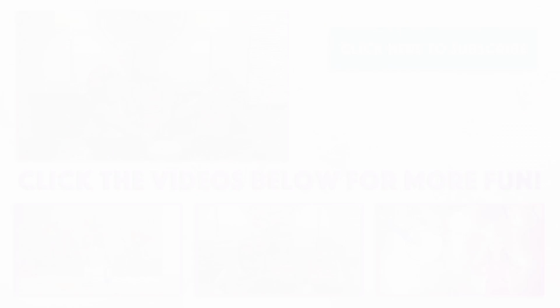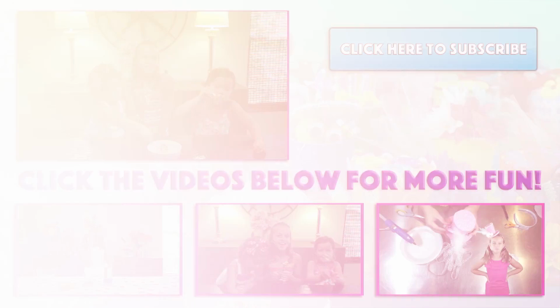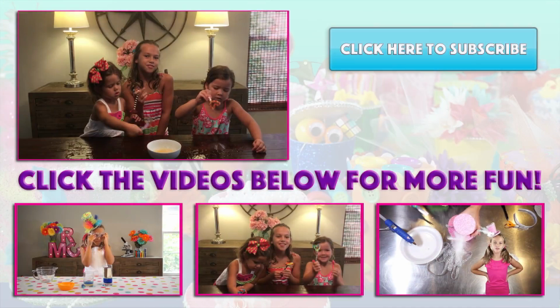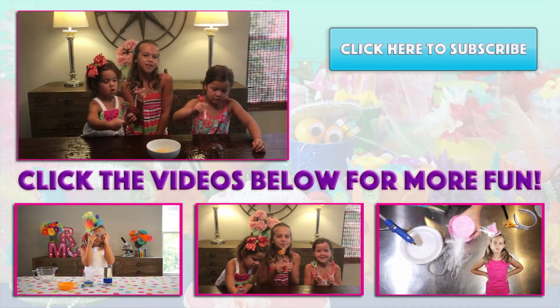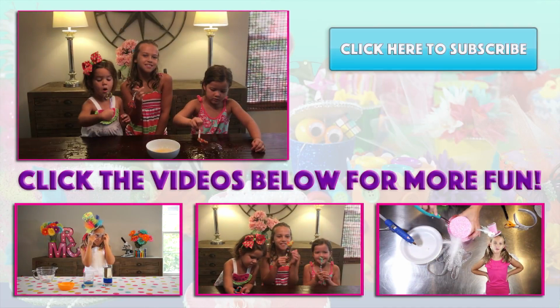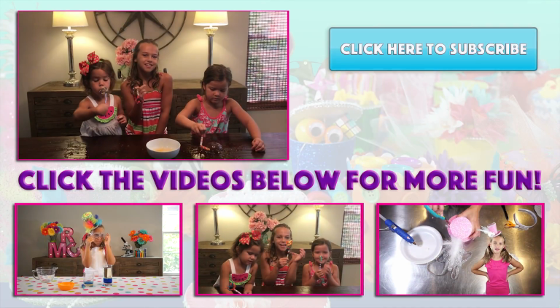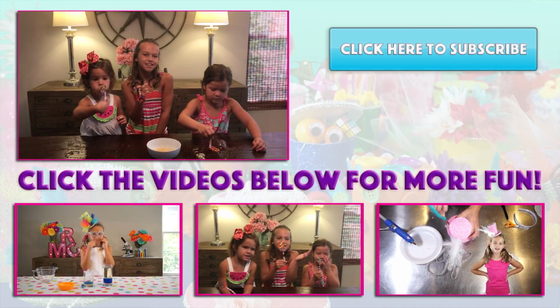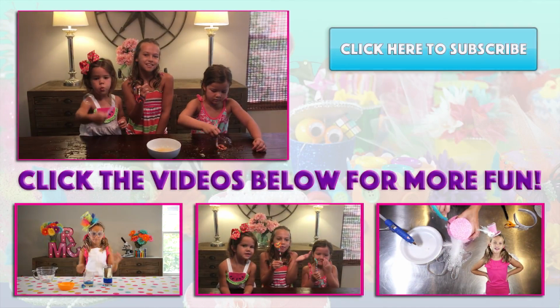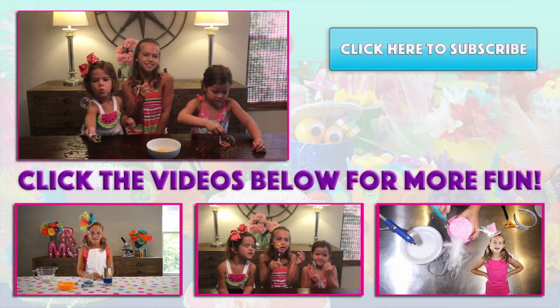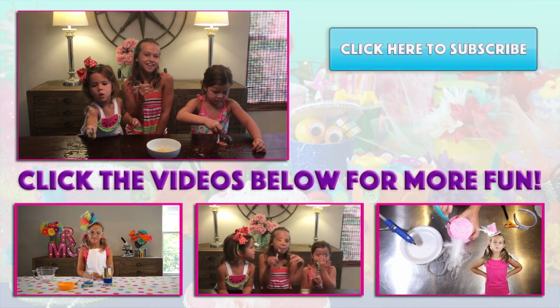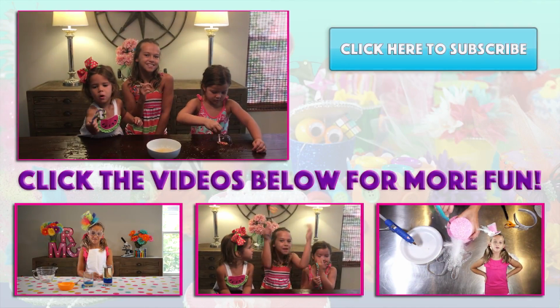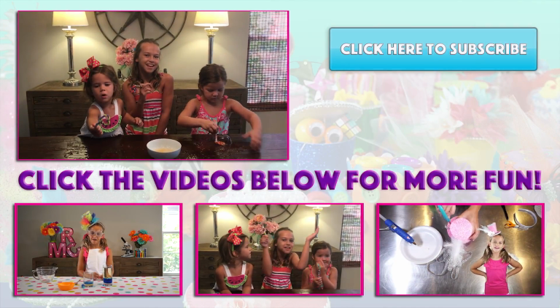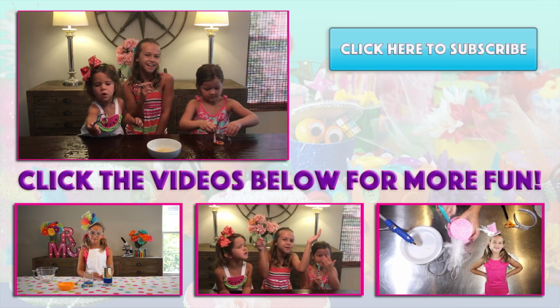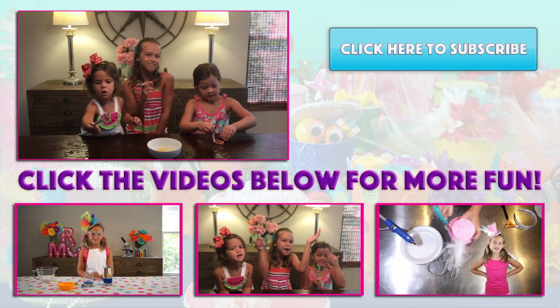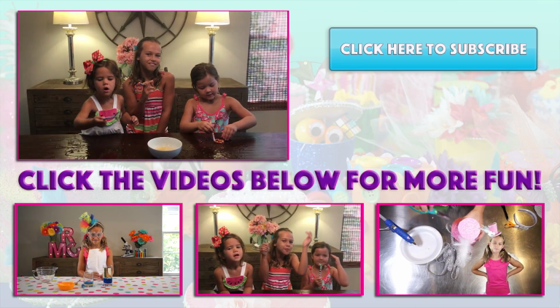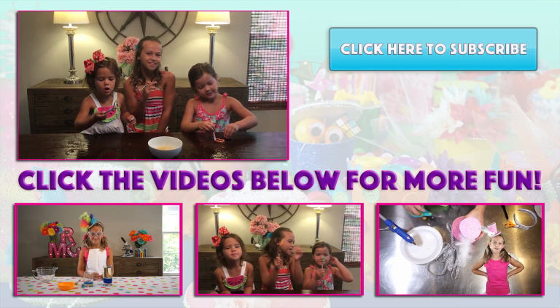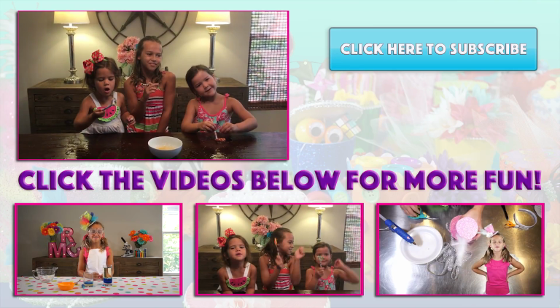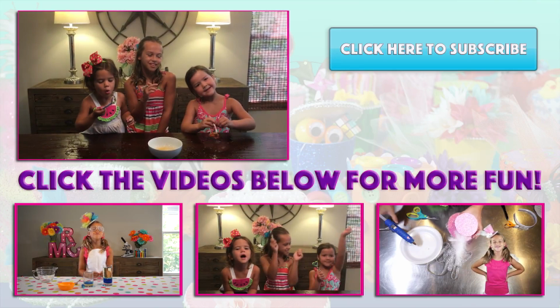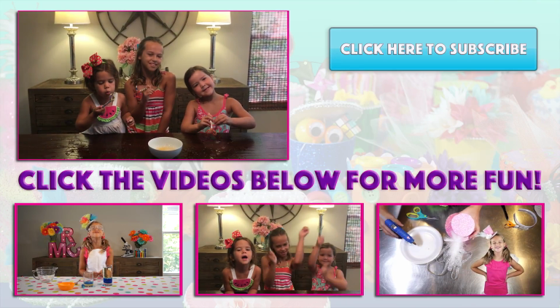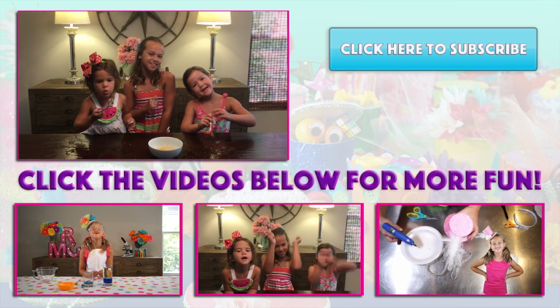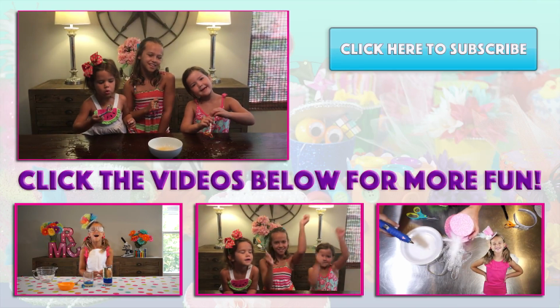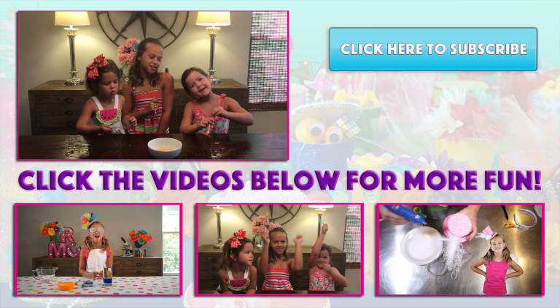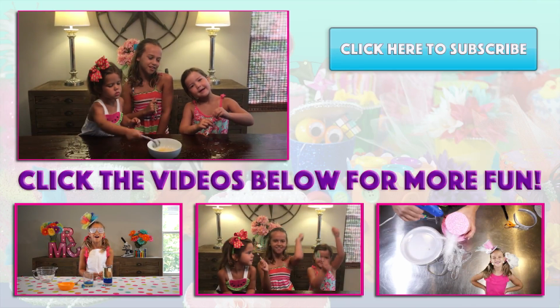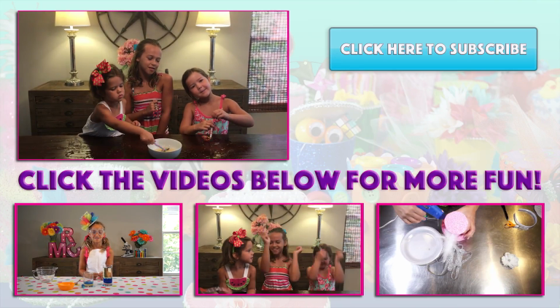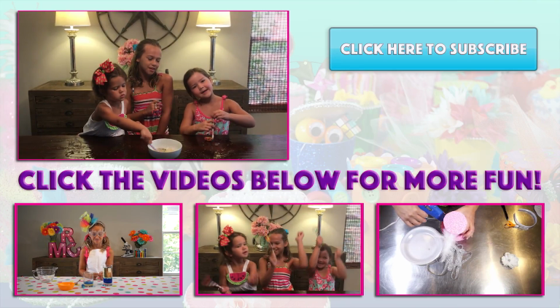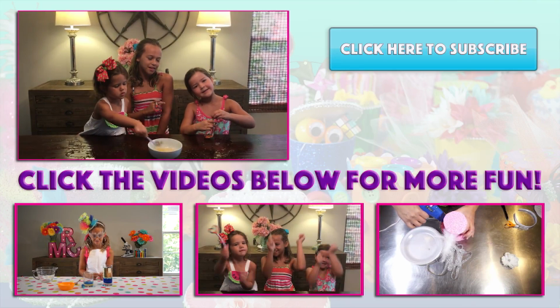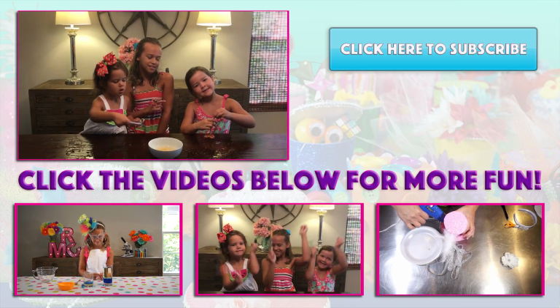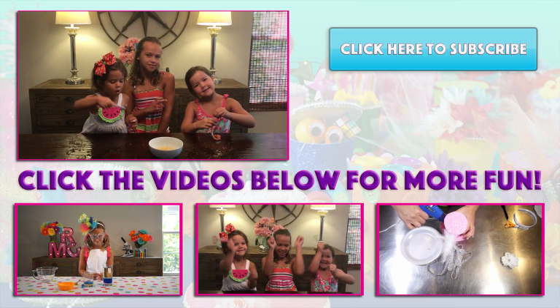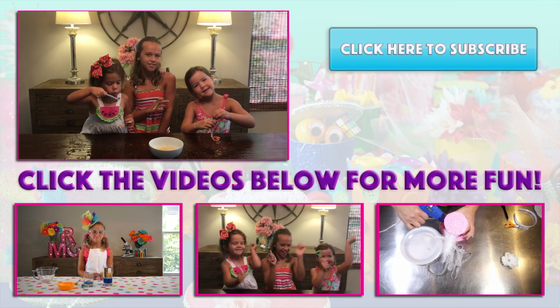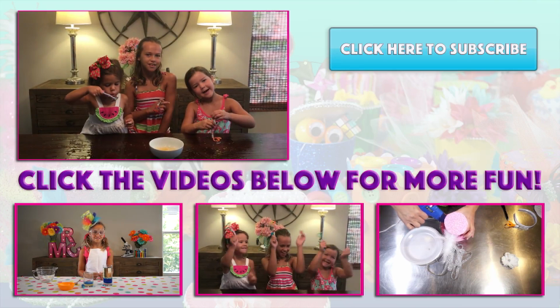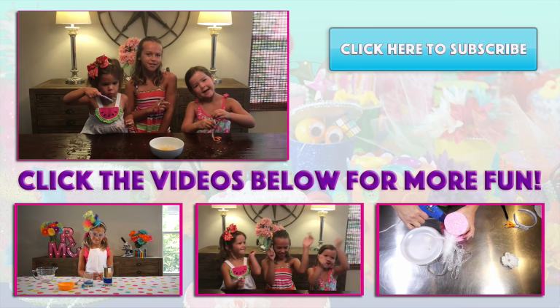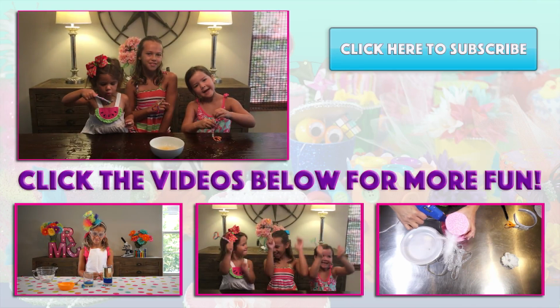Thanks for watching! See you next time! Don't forget to like, comment, and subscribe! Bye!